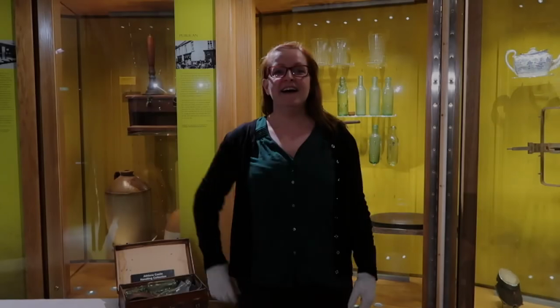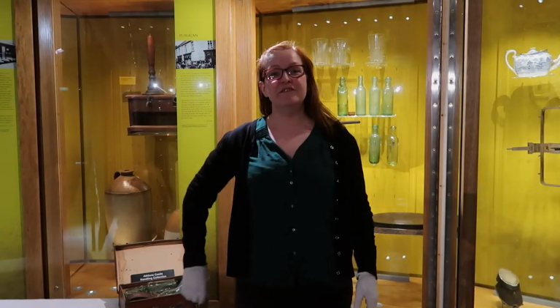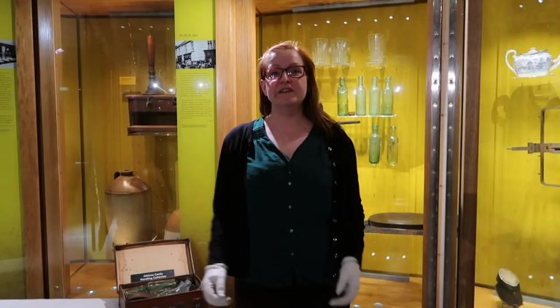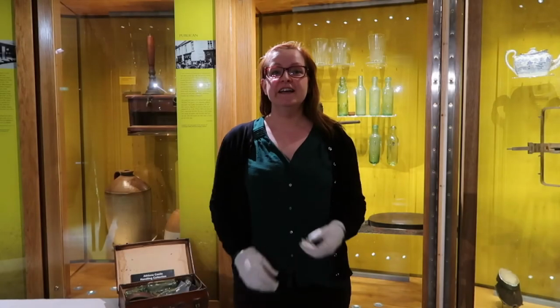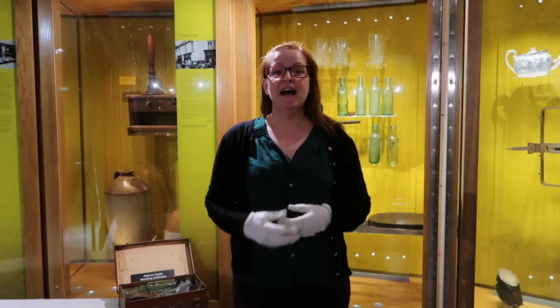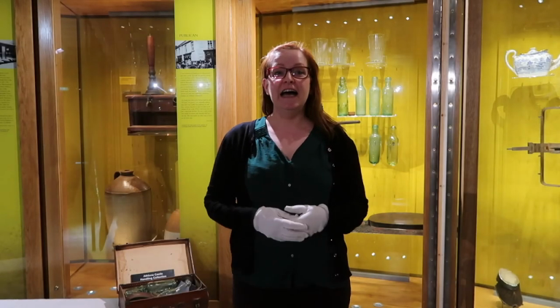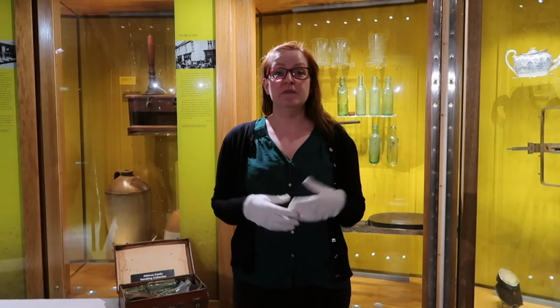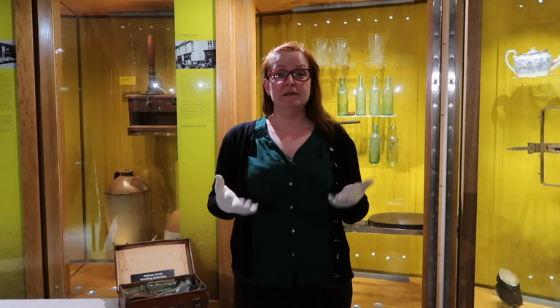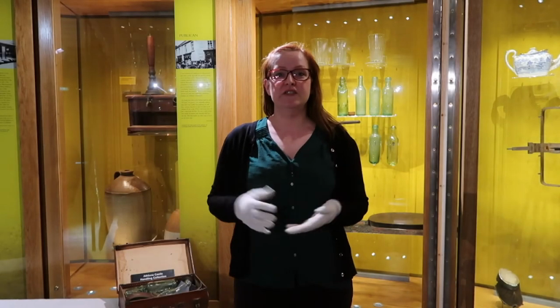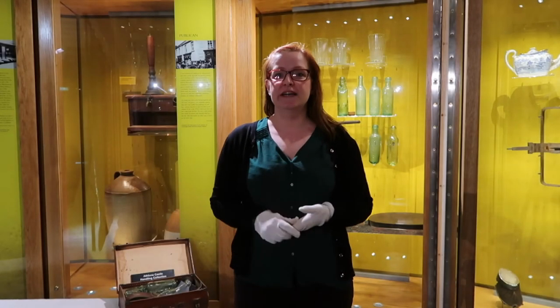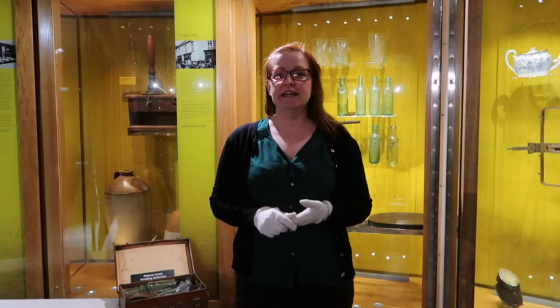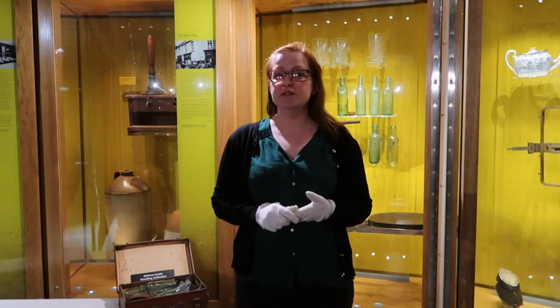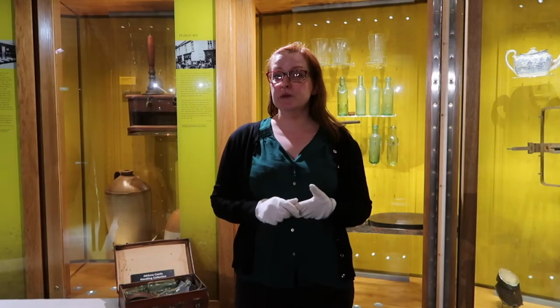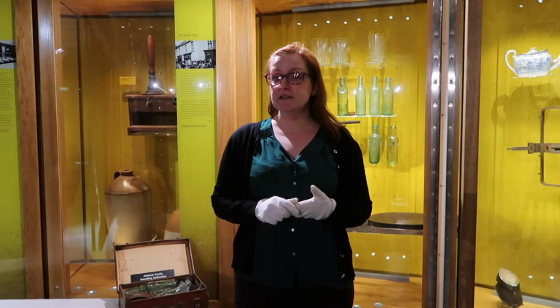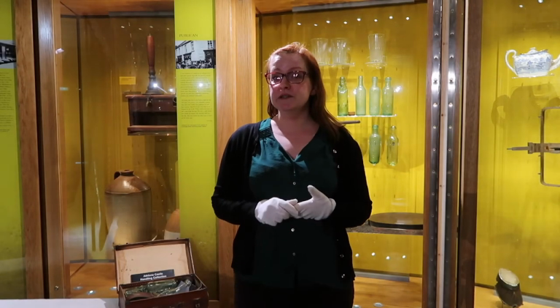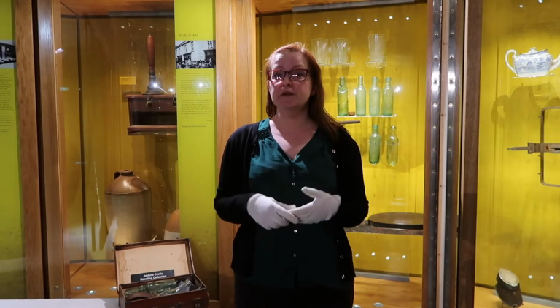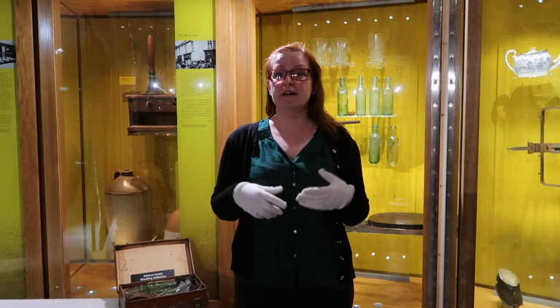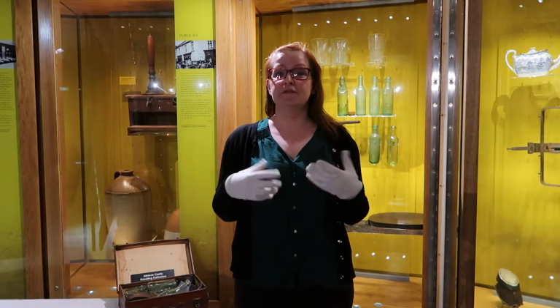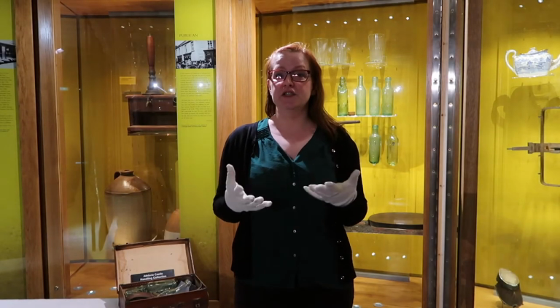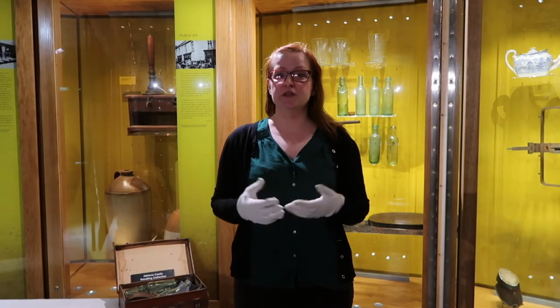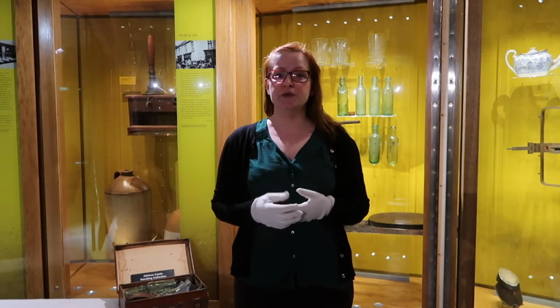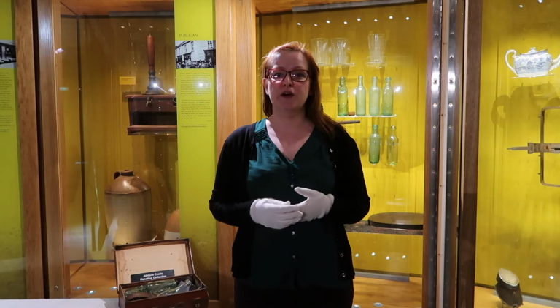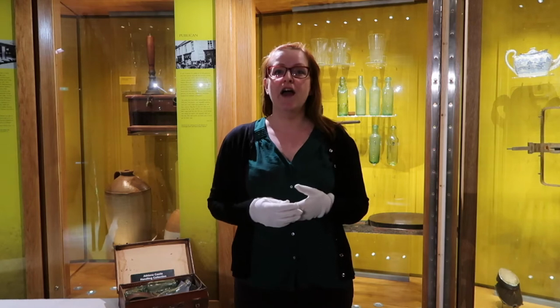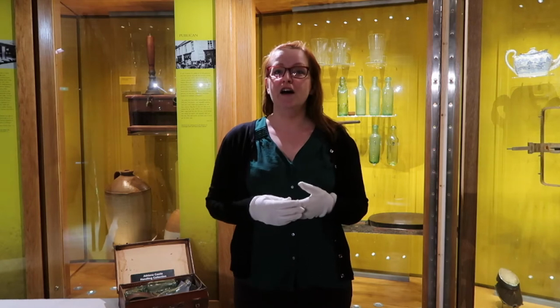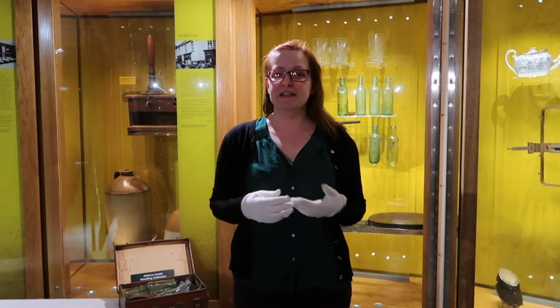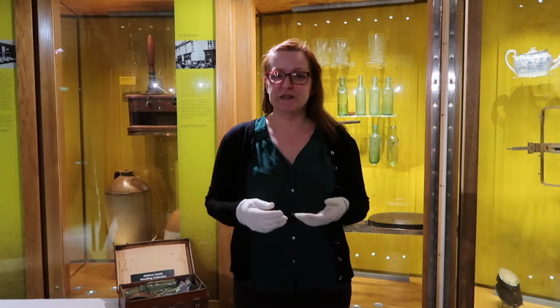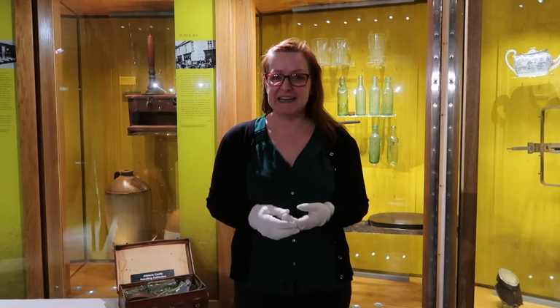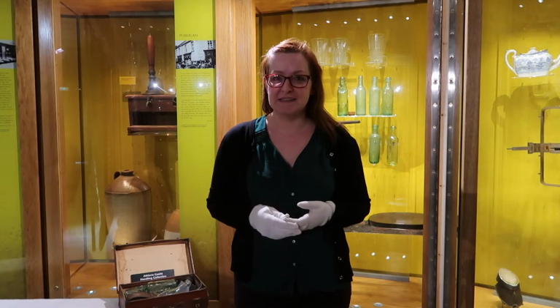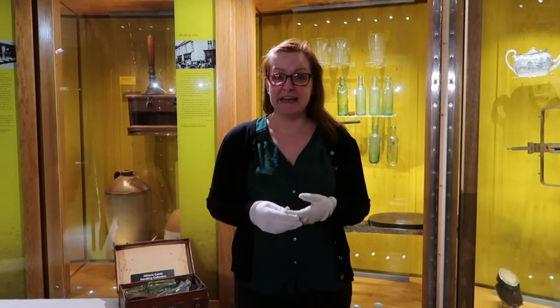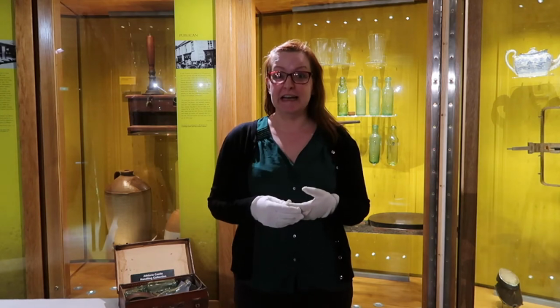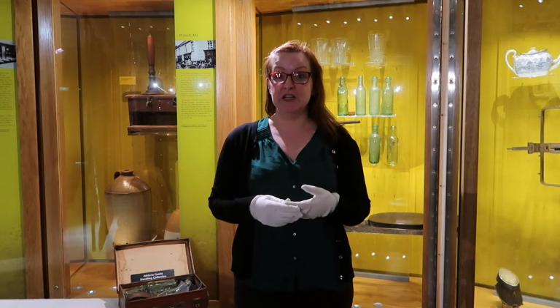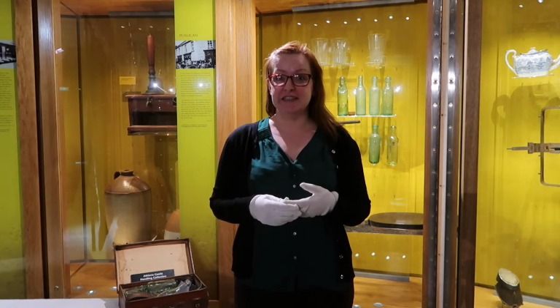Hi everyone, my name is Joanna and I want to welcome you to our virtual tour of Athlone Castle collection.